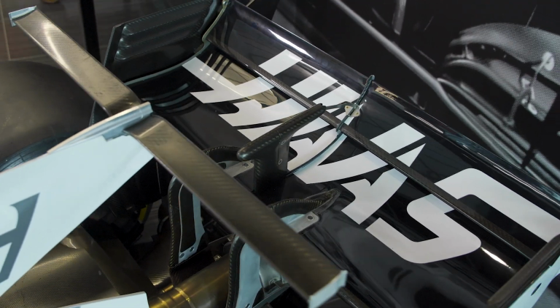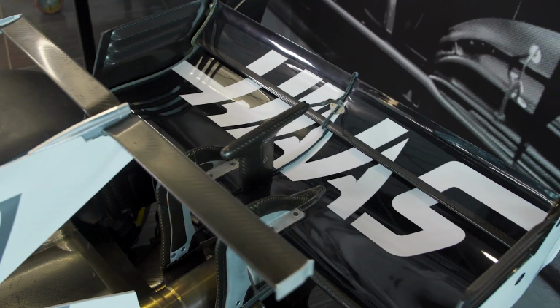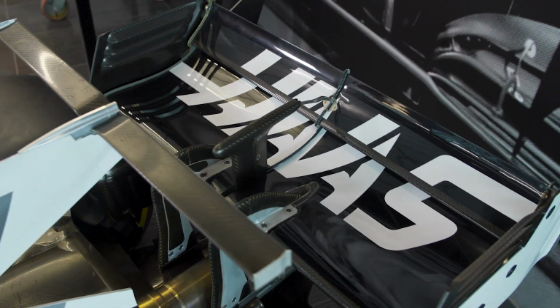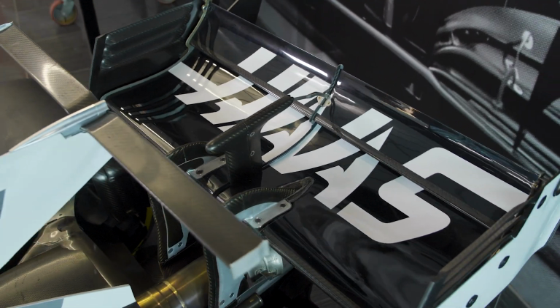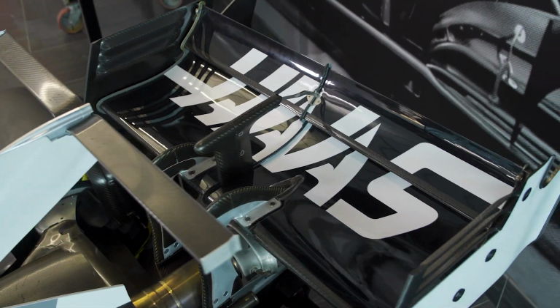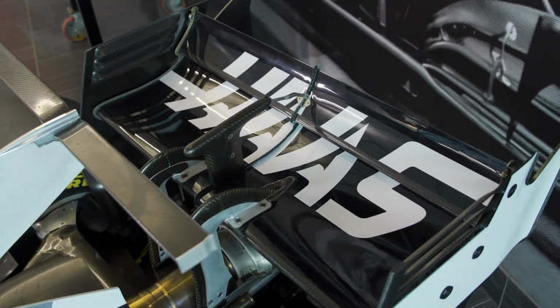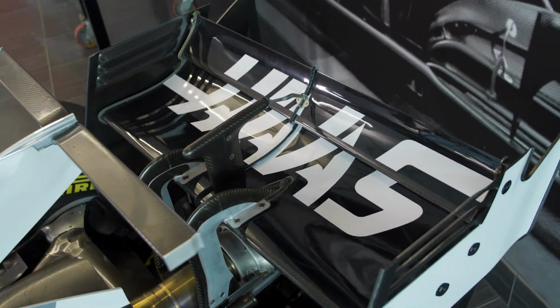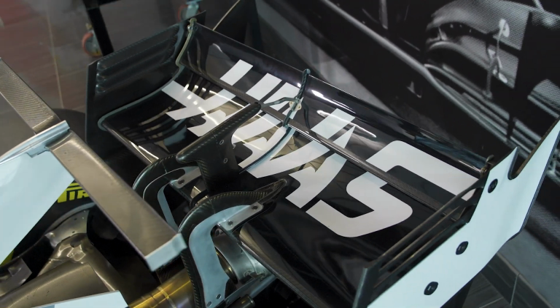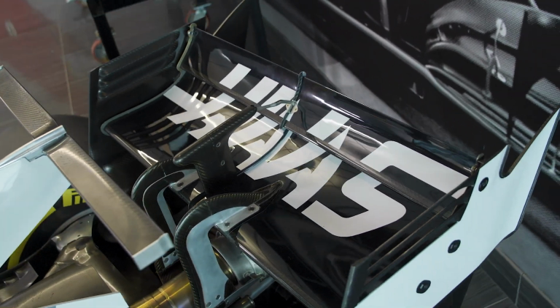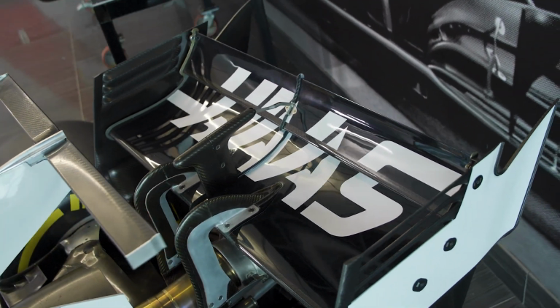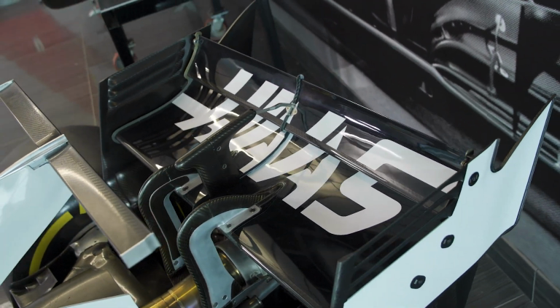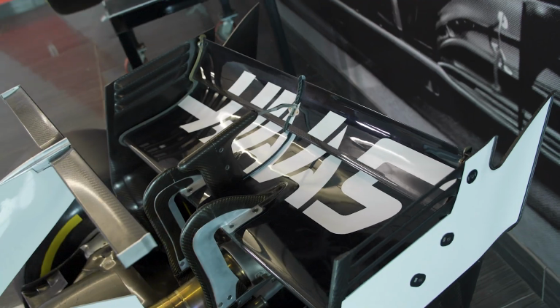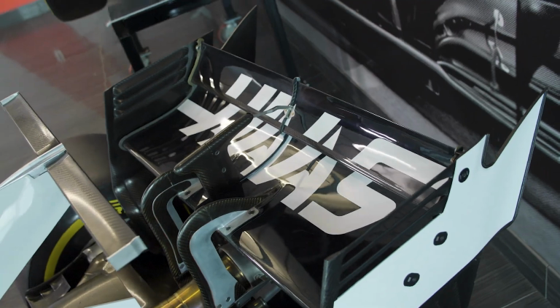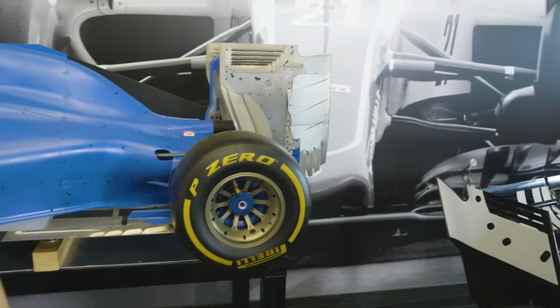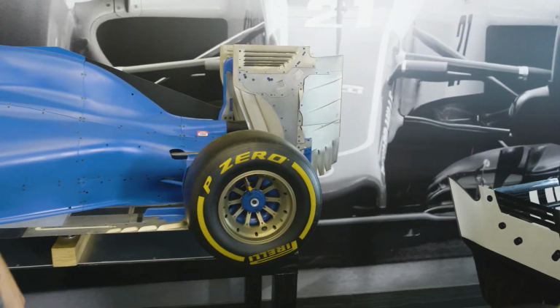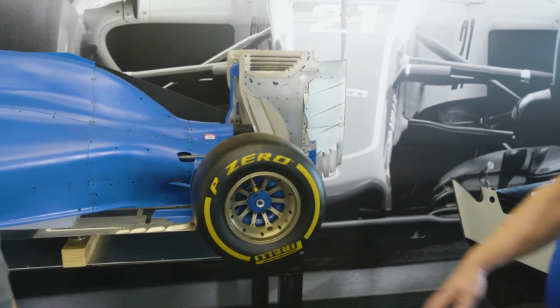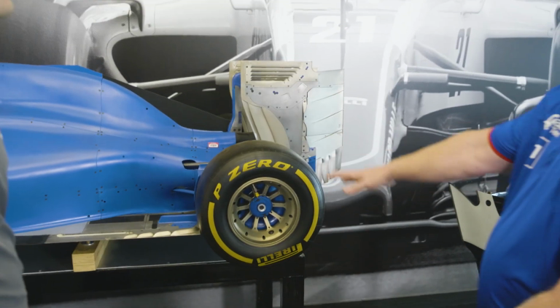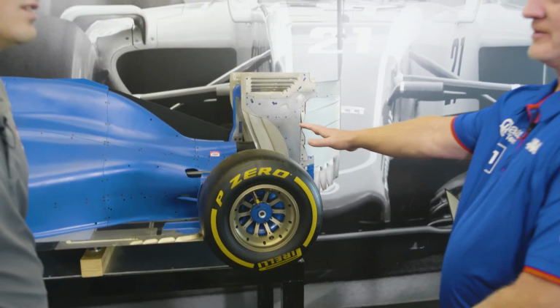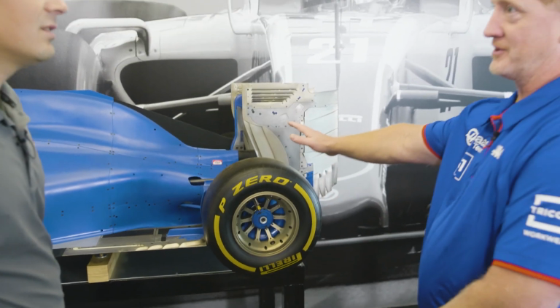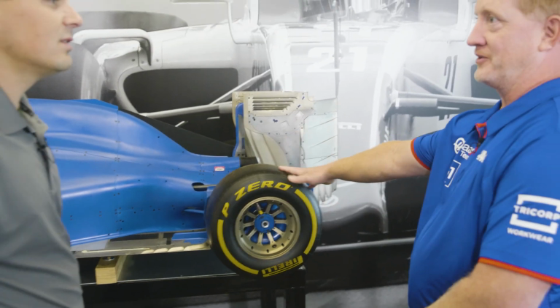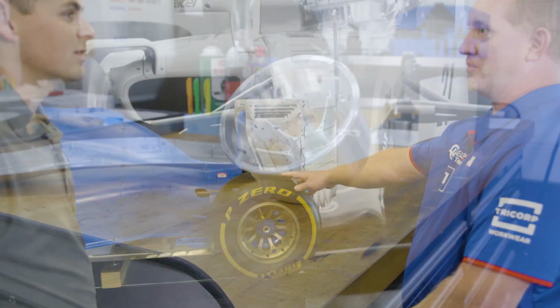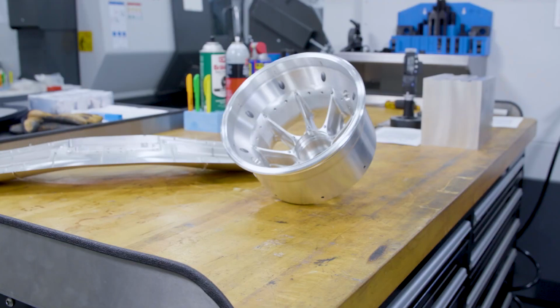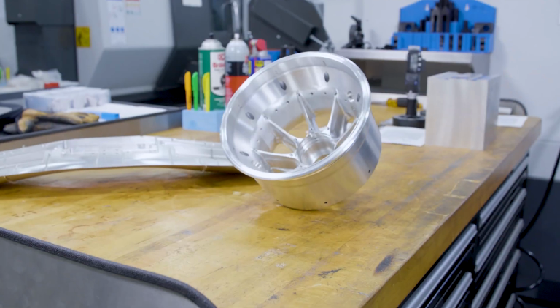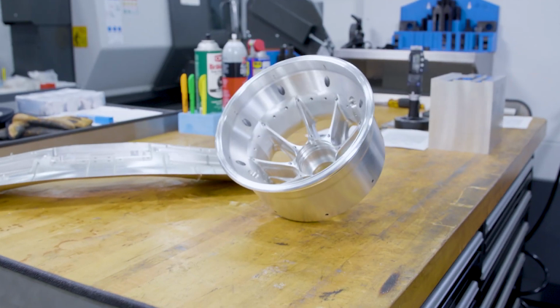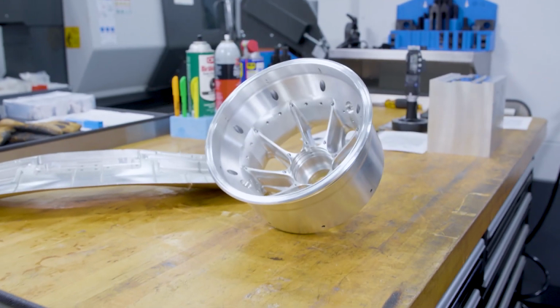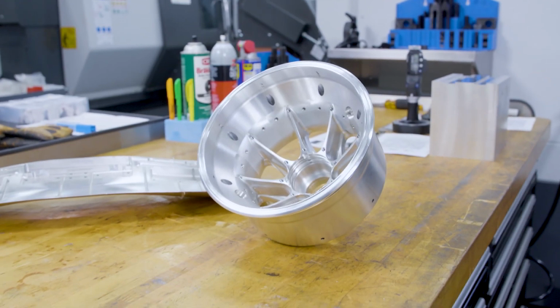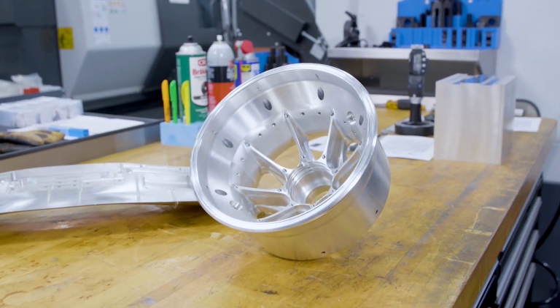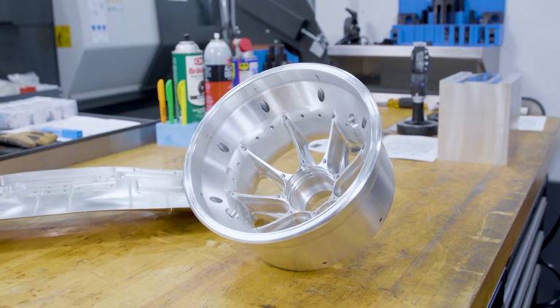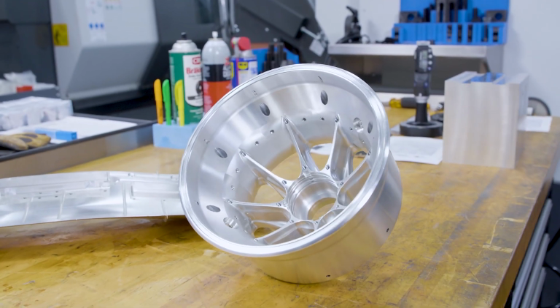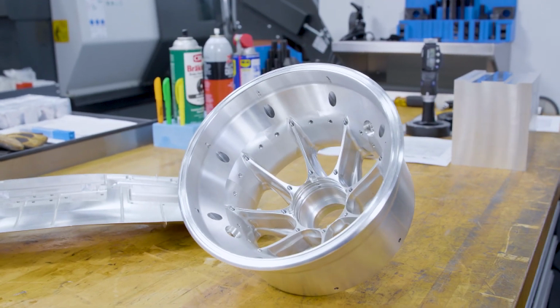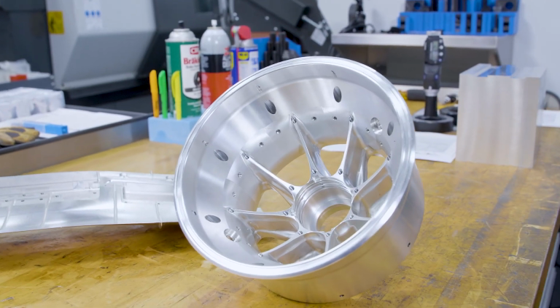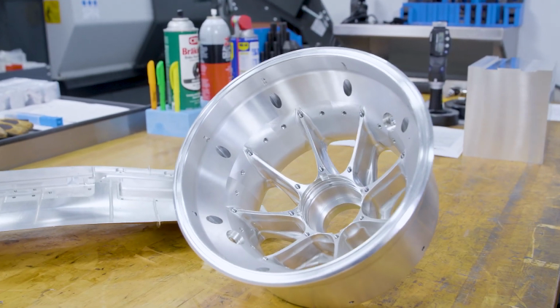And you guys actually make a wheel too, right? Yes, for the scaled-down model. You're going to have to show me that part — it sounded really cool.